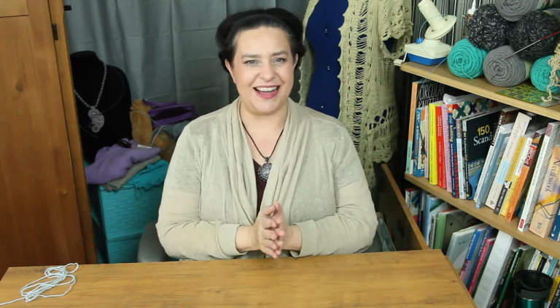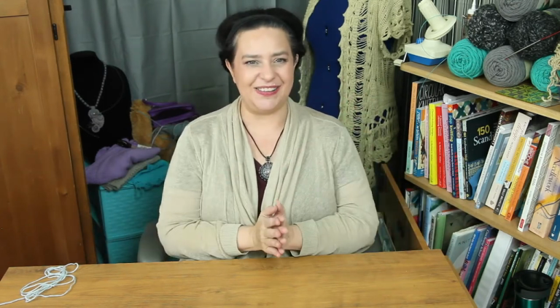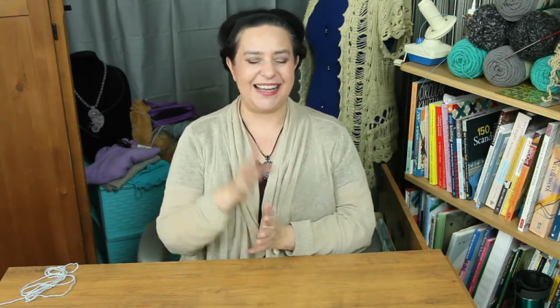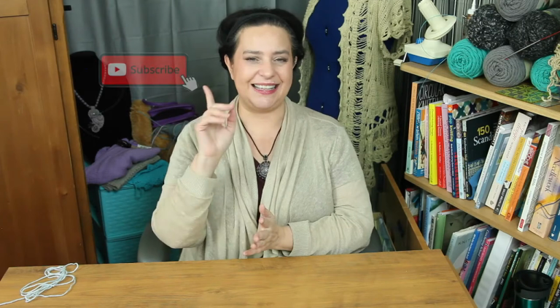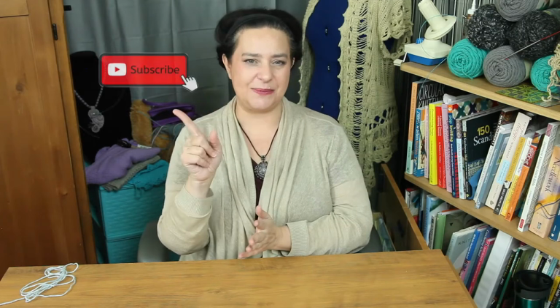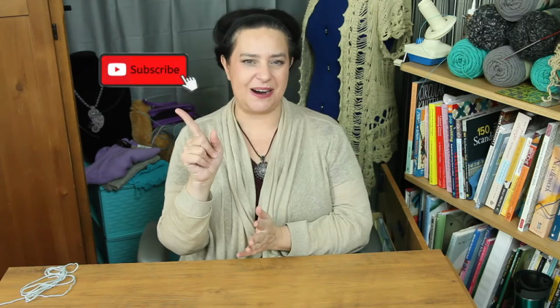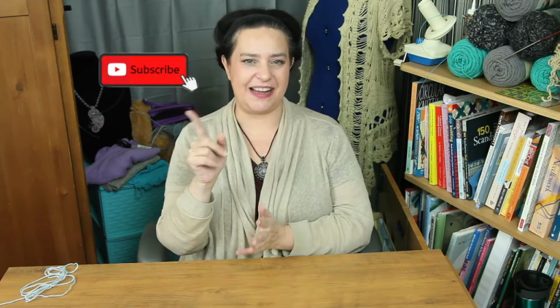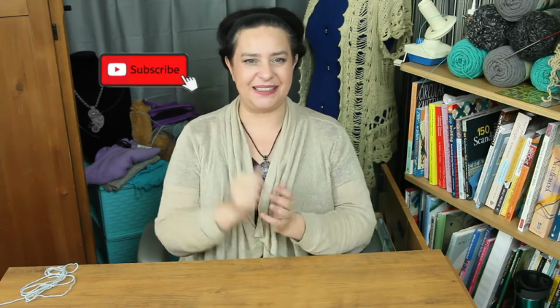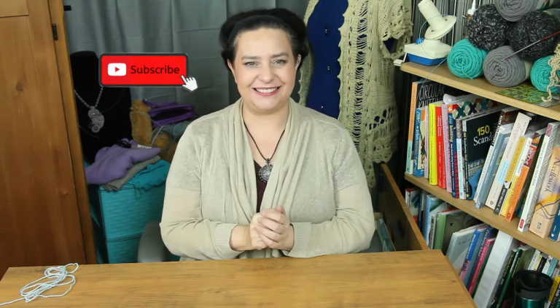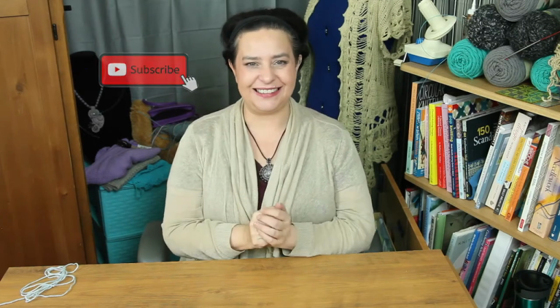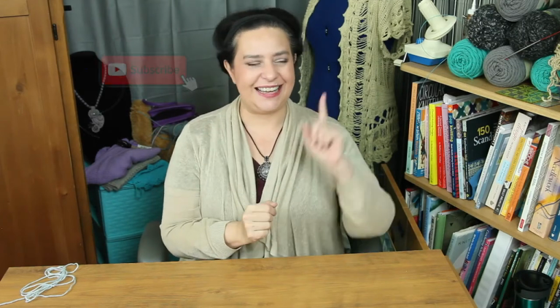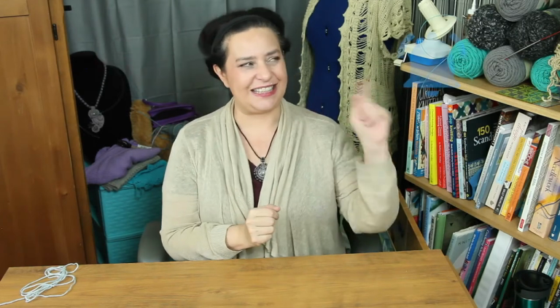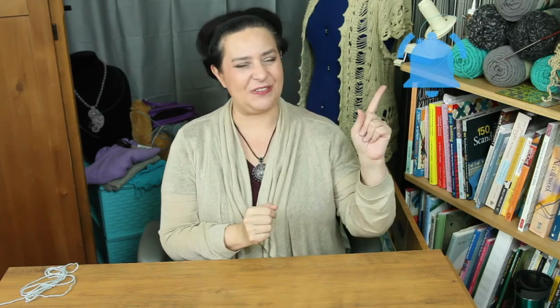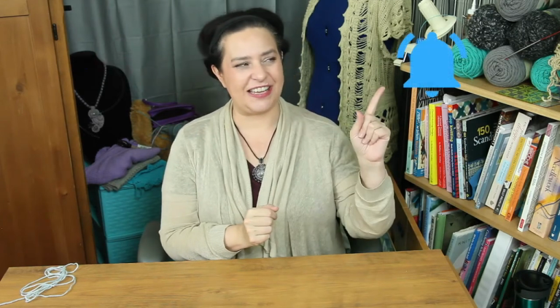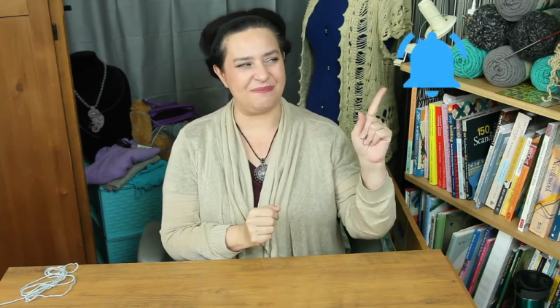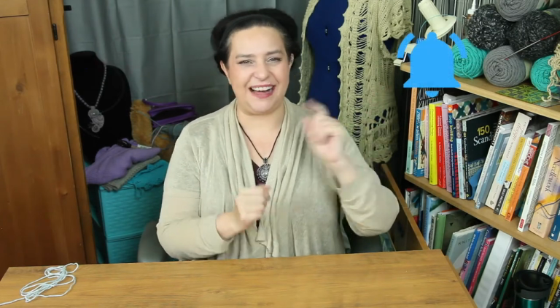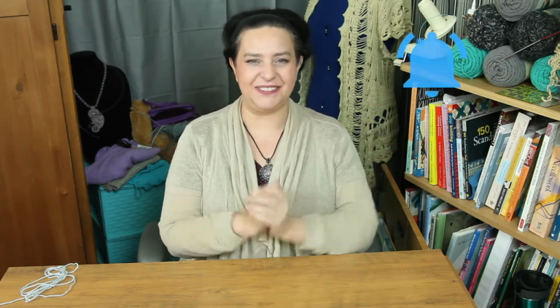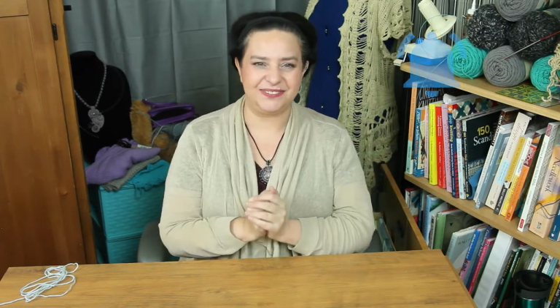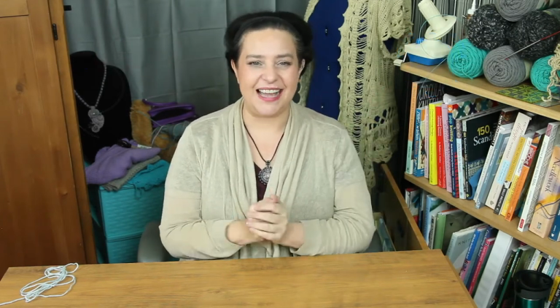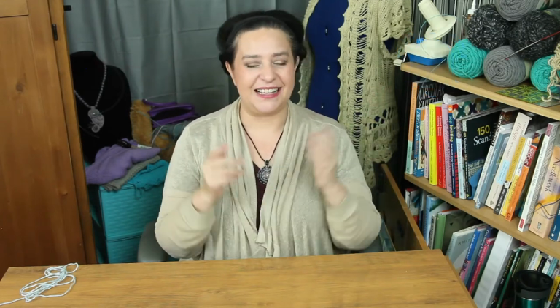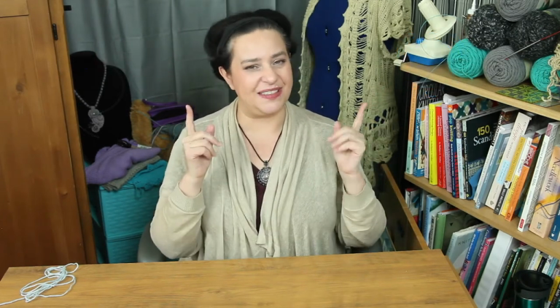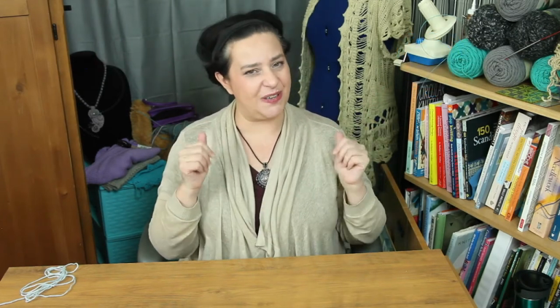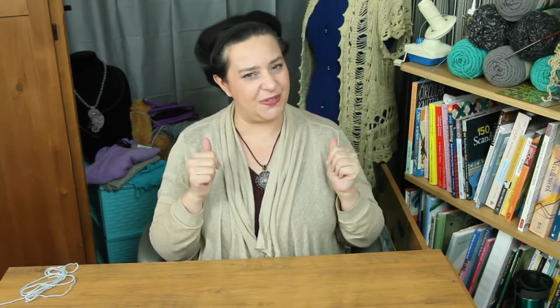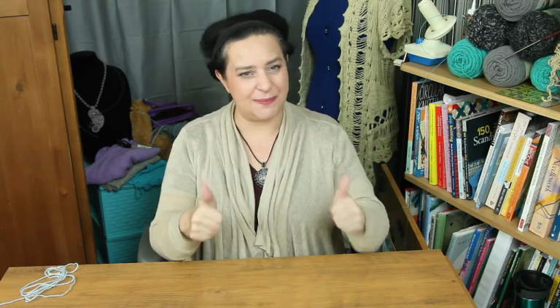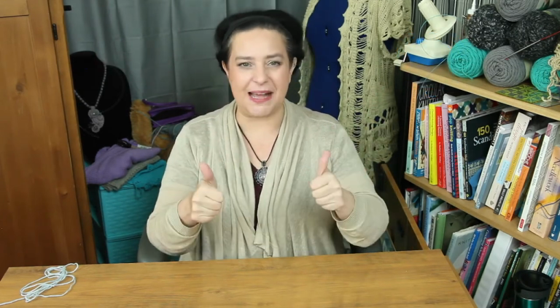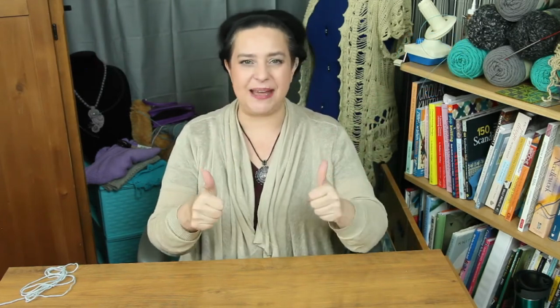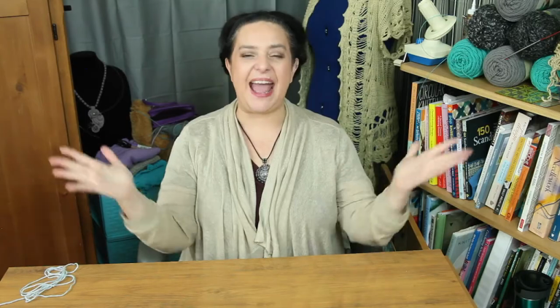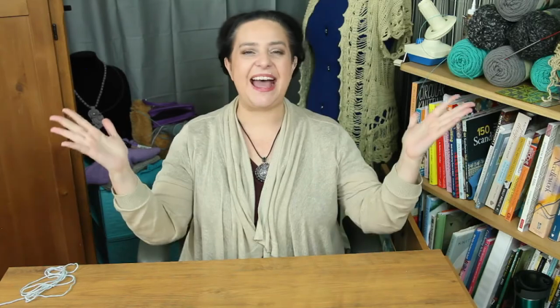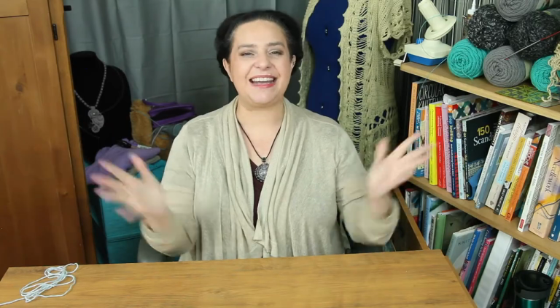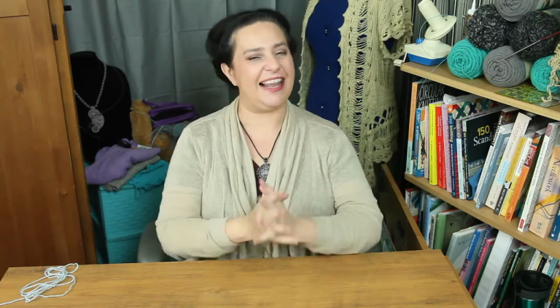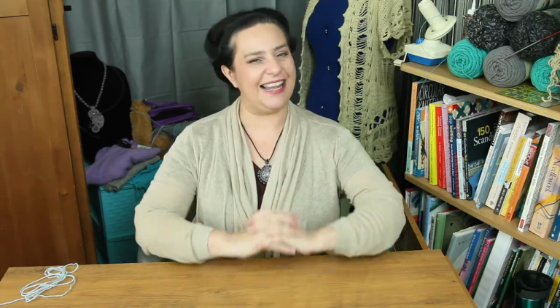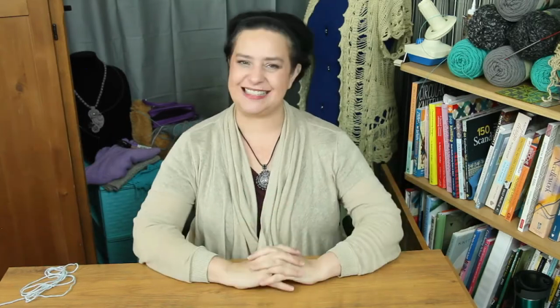So hit subscribe, hit the notification bell, give this video a thumbs up, and let's knit.